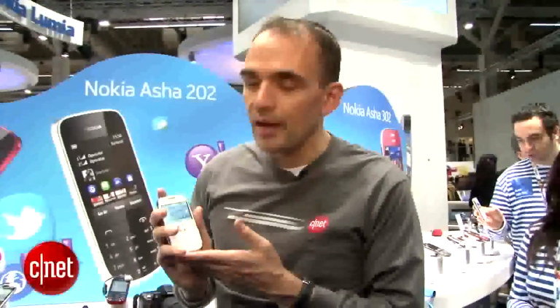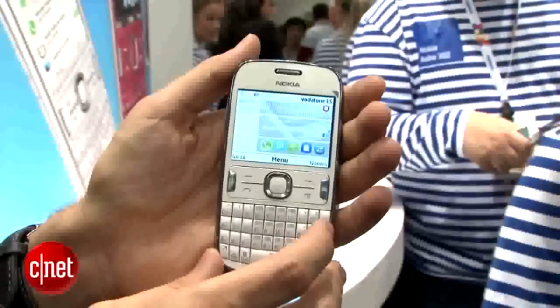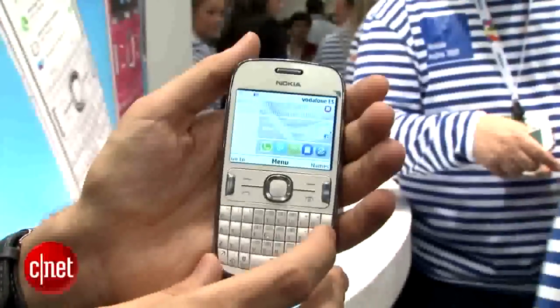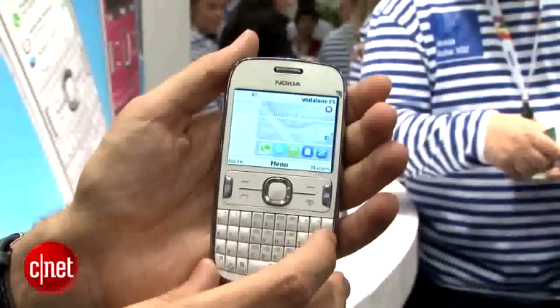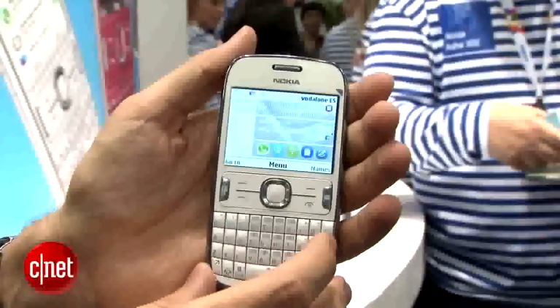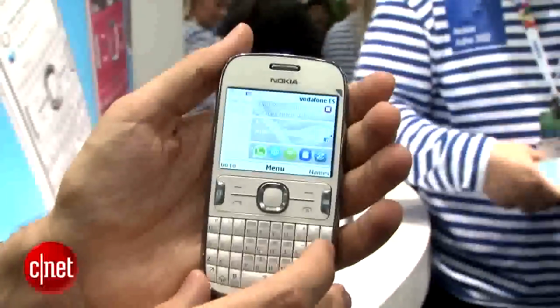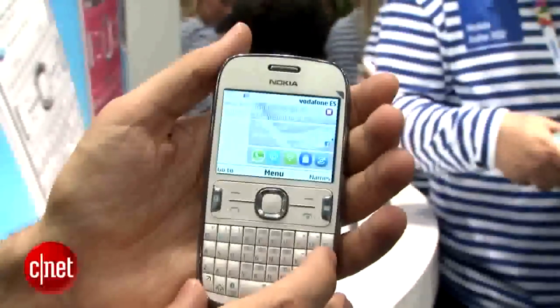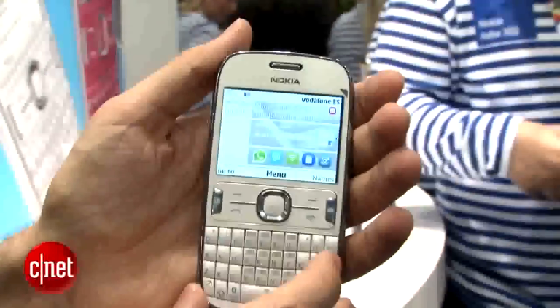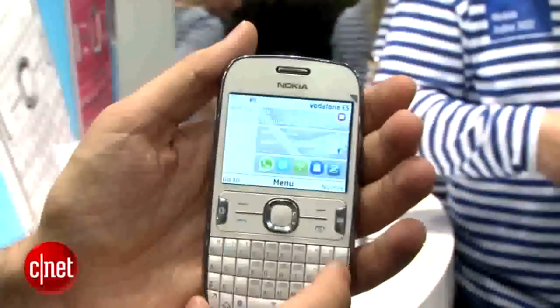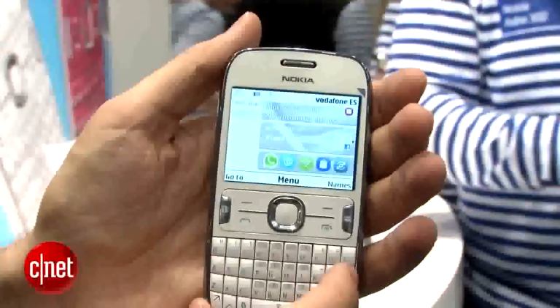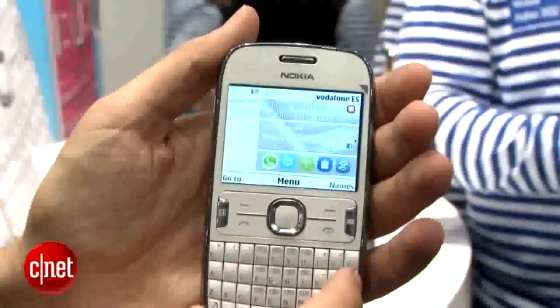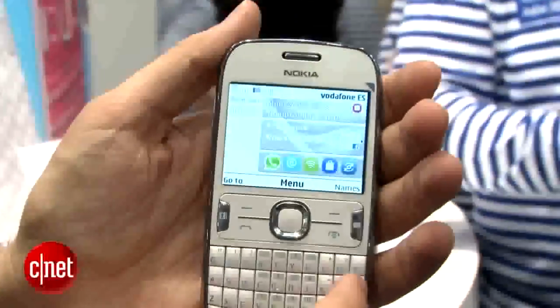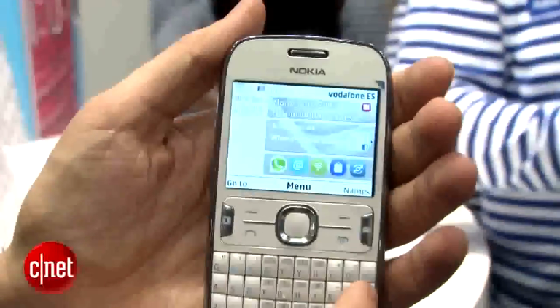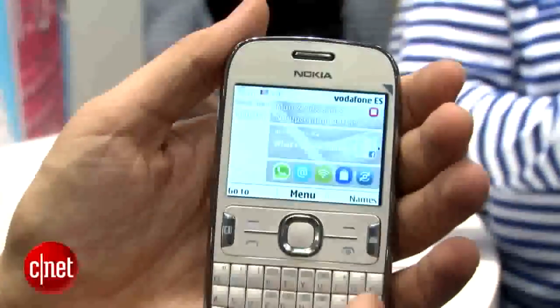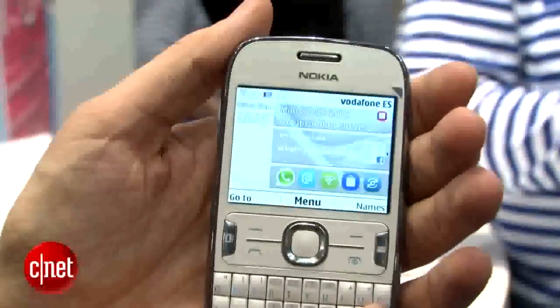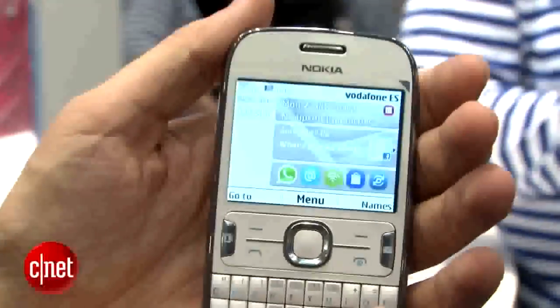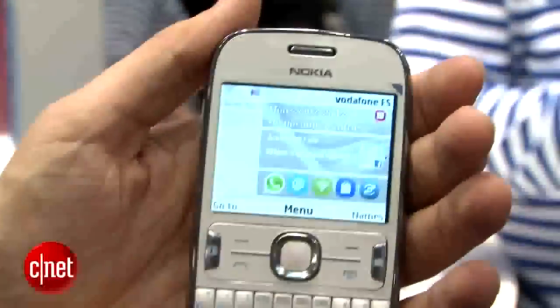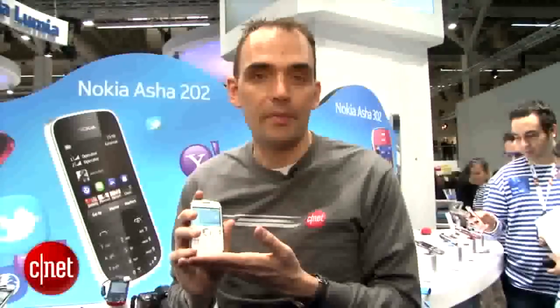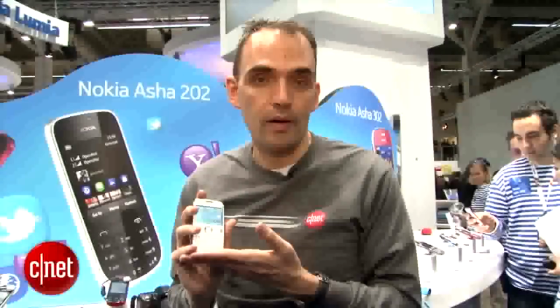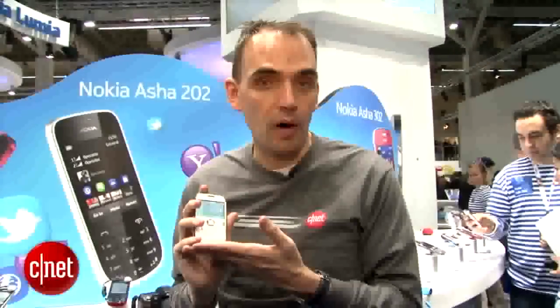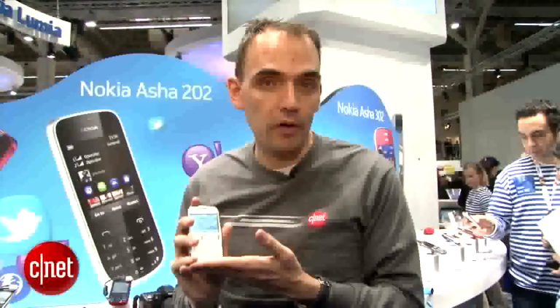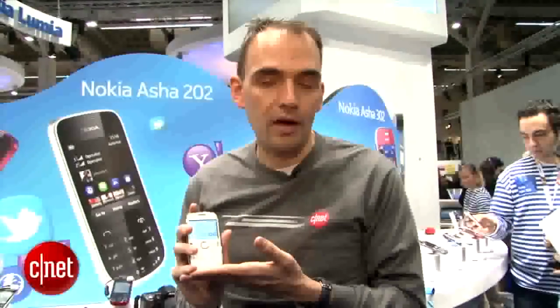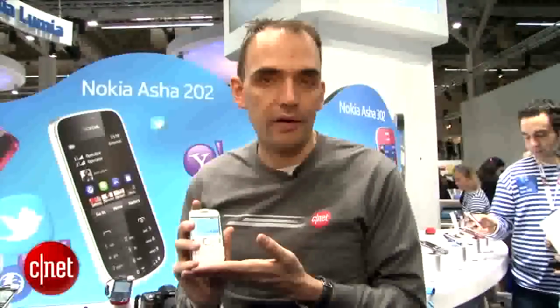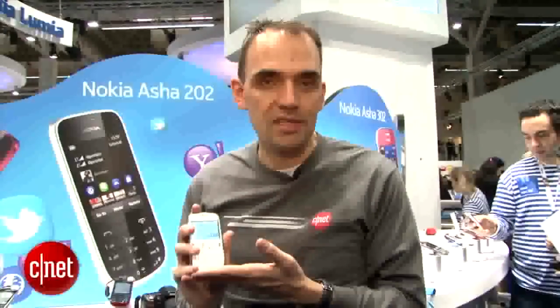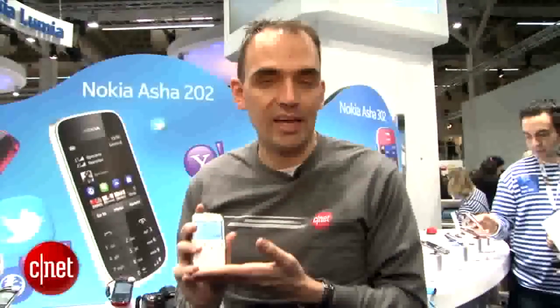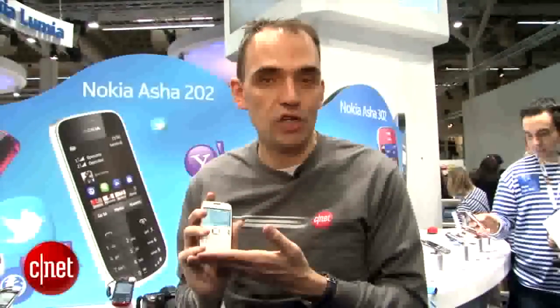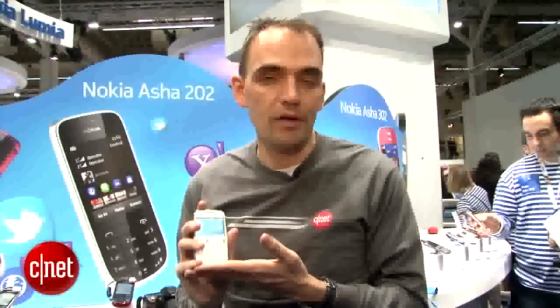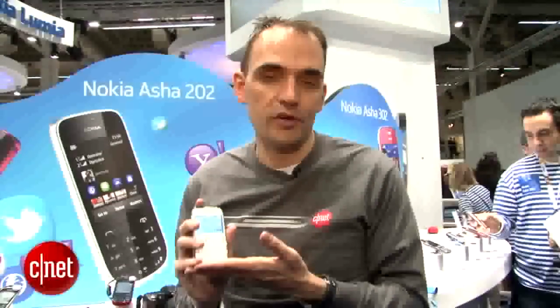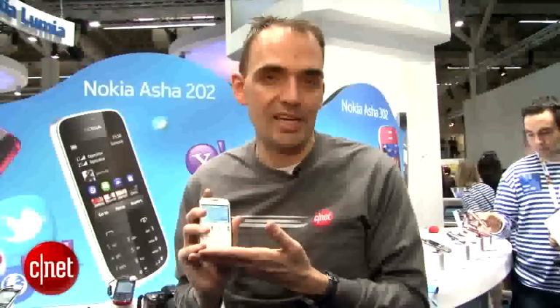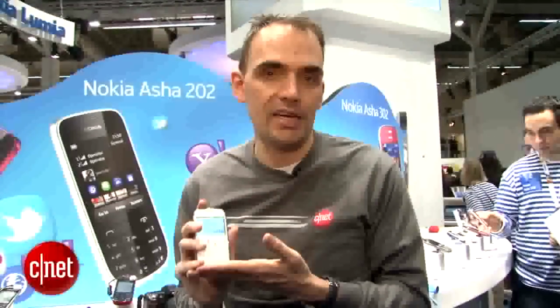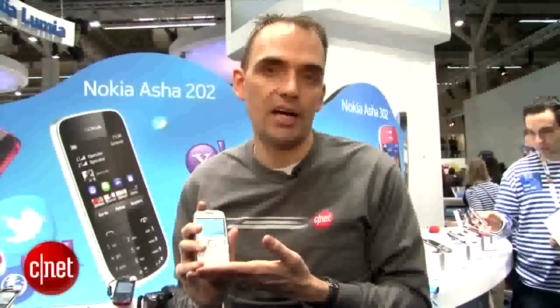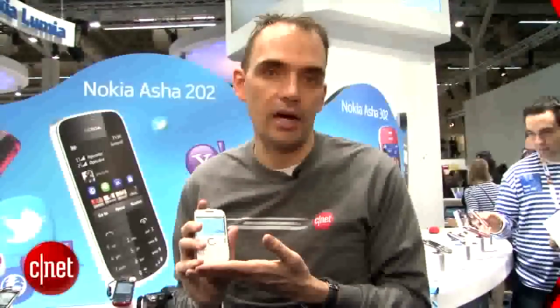This is the Nokia ASHA 302. I'm here at Mobile World Congress. Kent Sherman for CNET.com.